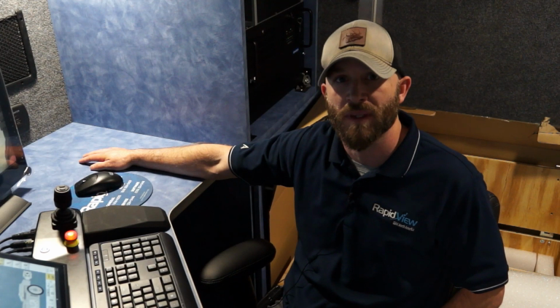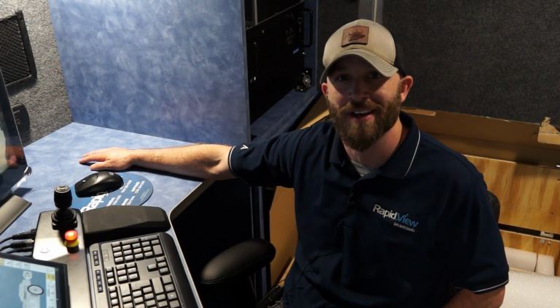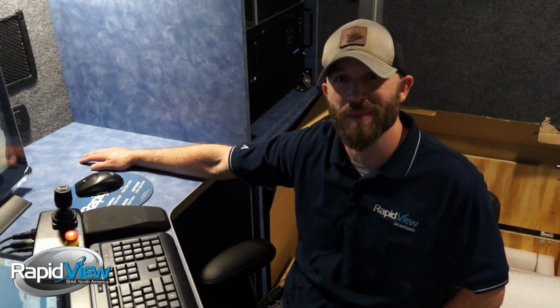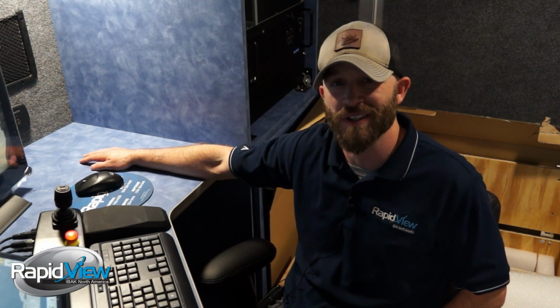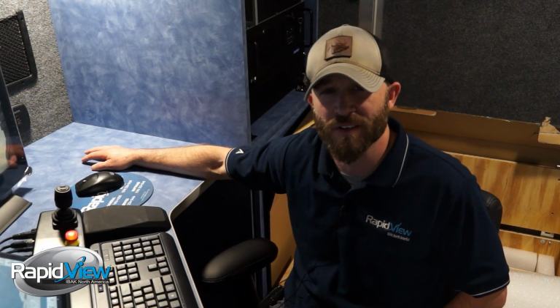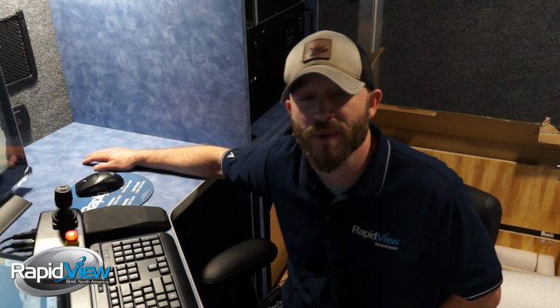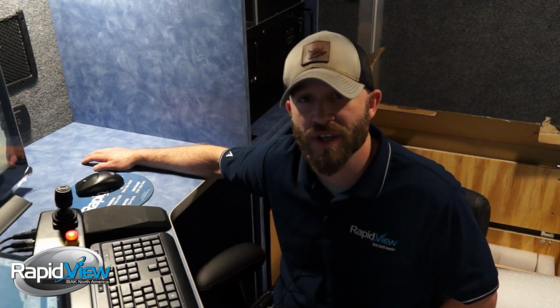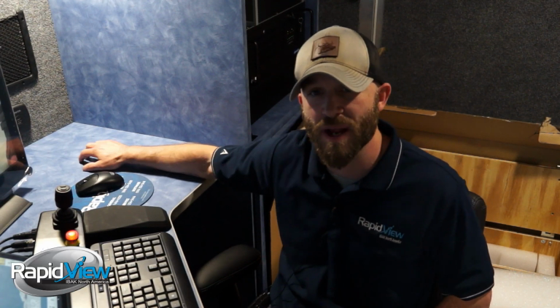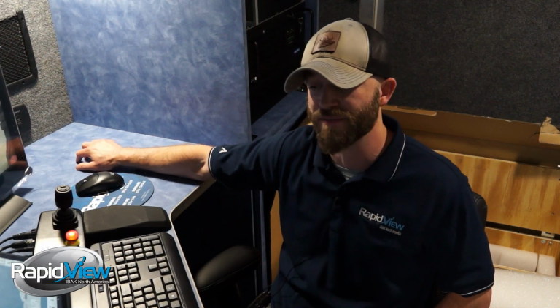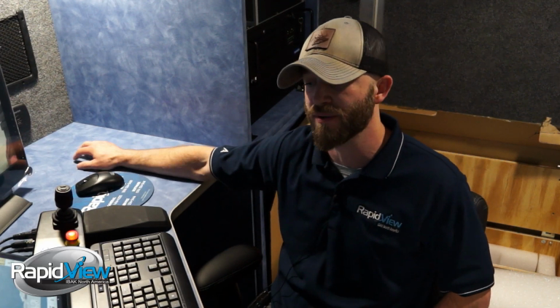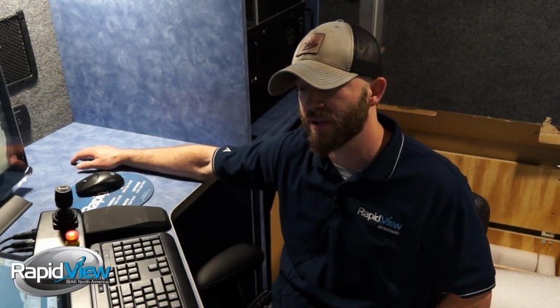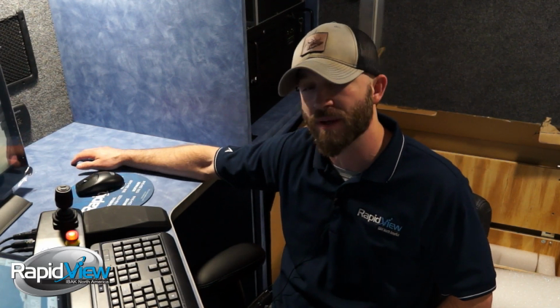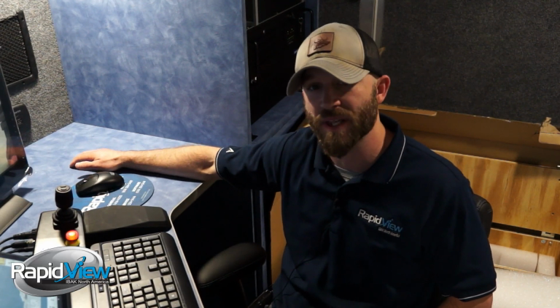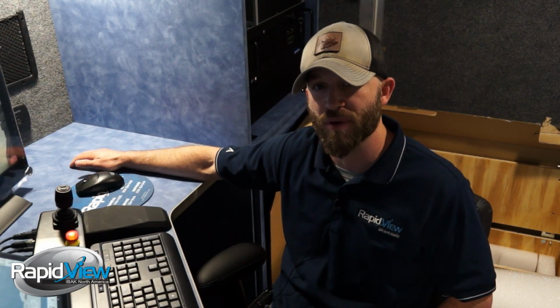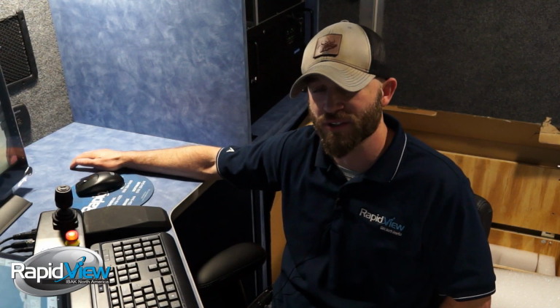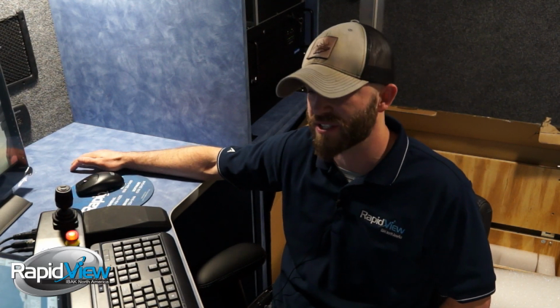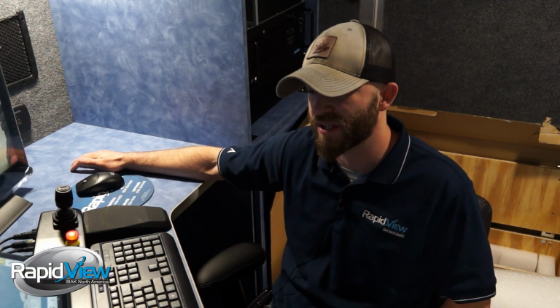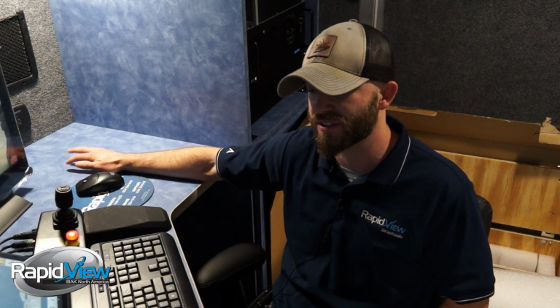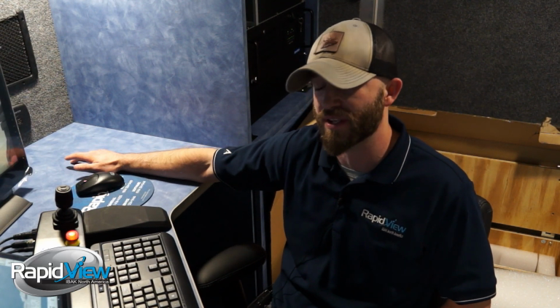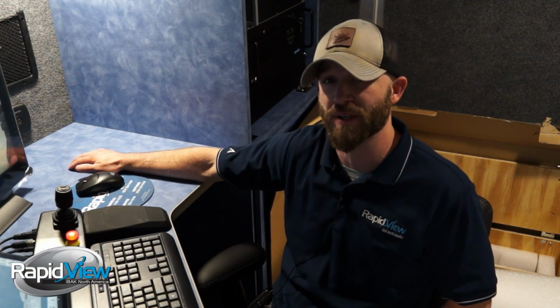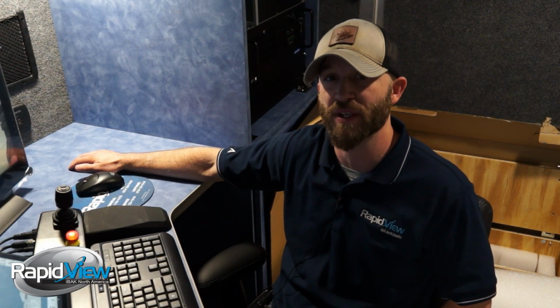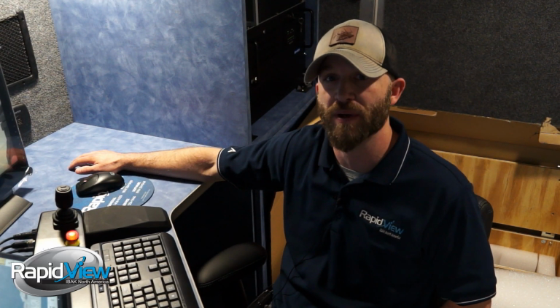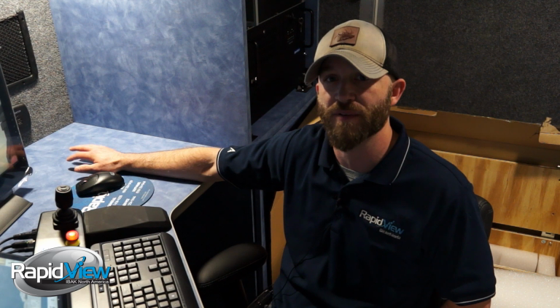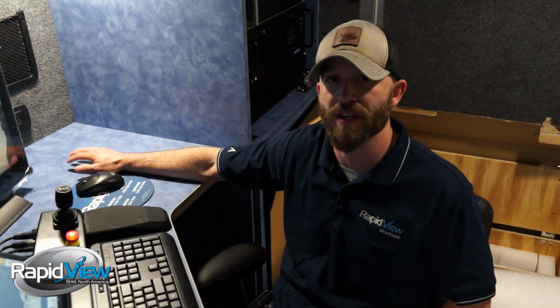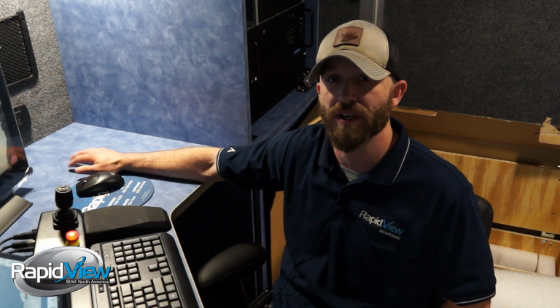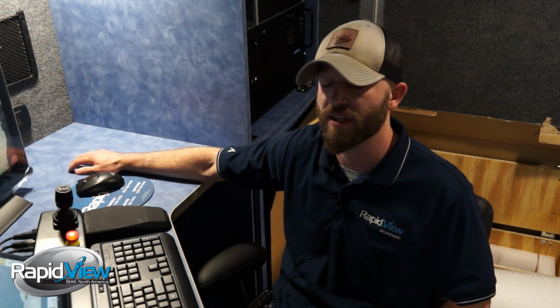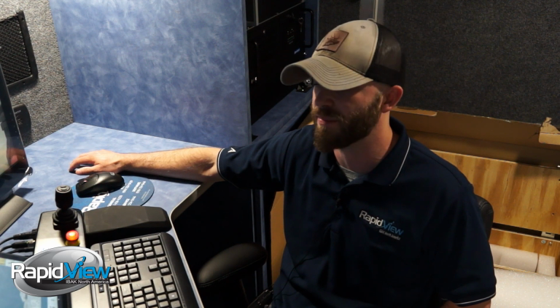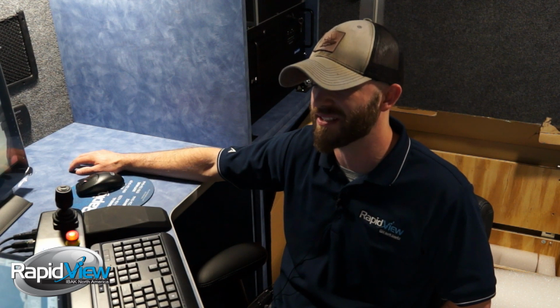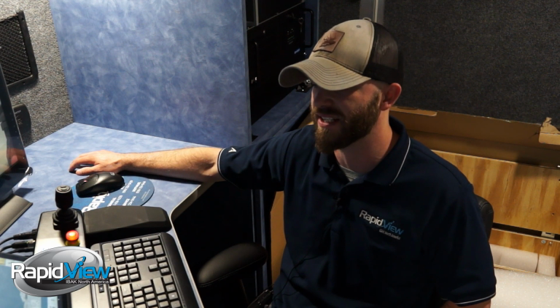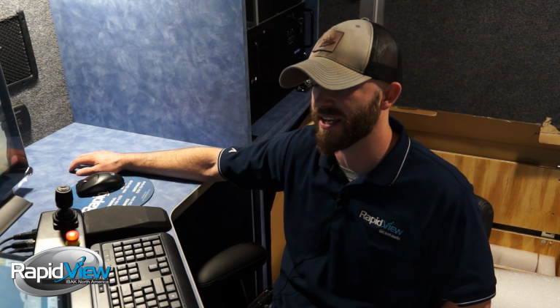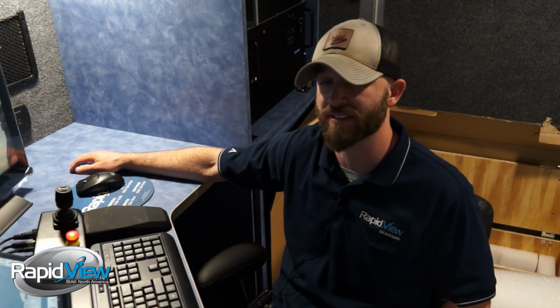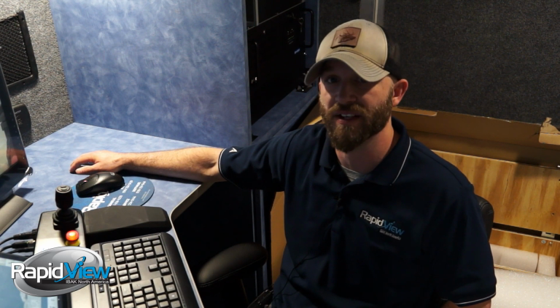Hi, Billy here with RapidView. I'm the product training specialist and I'm going to be going over the BS10X today.